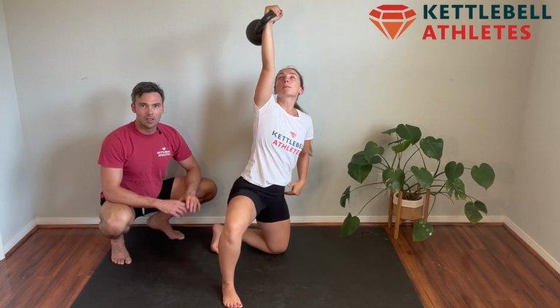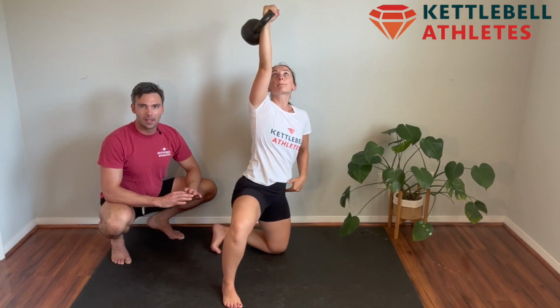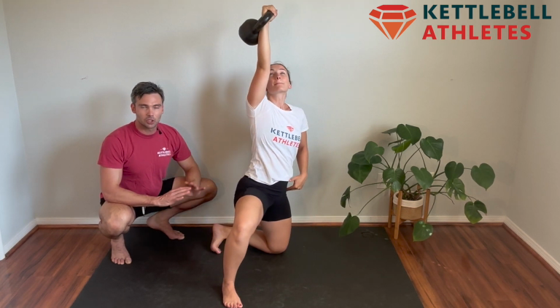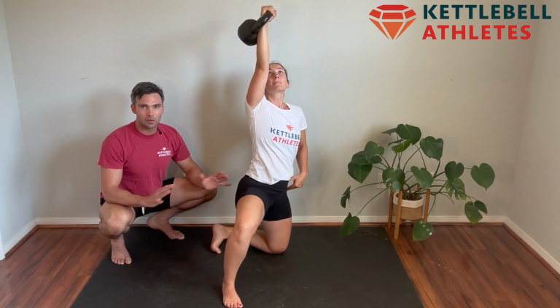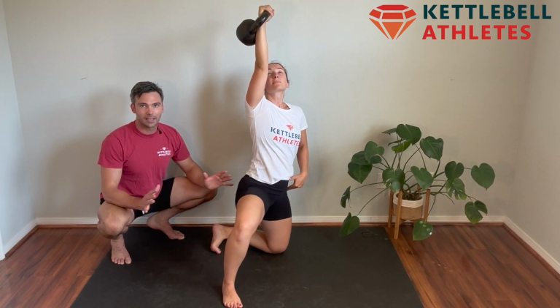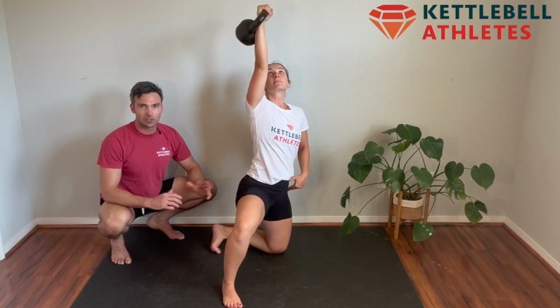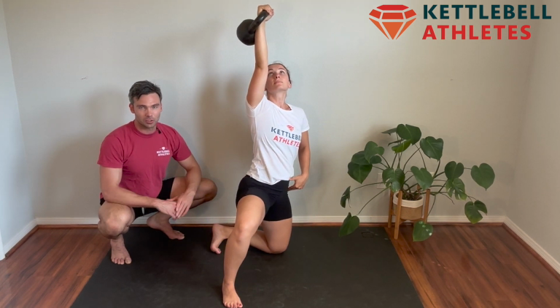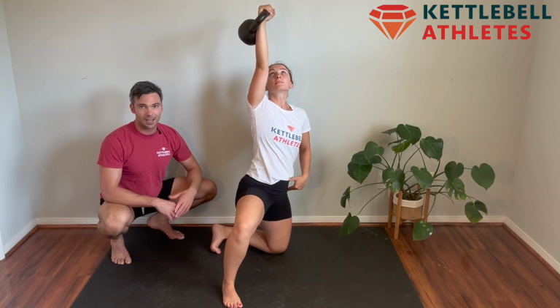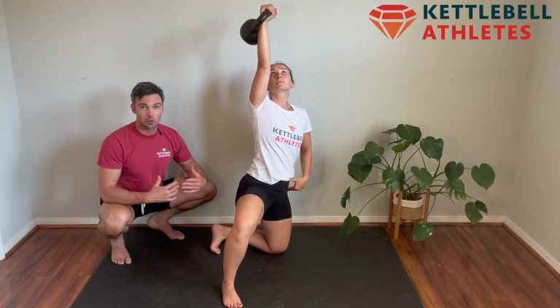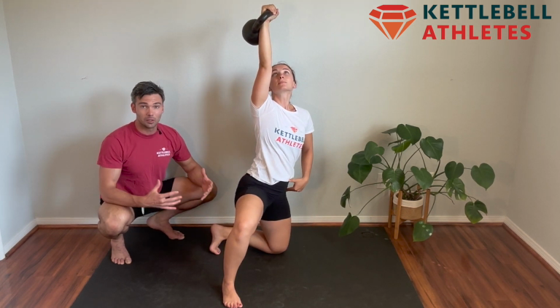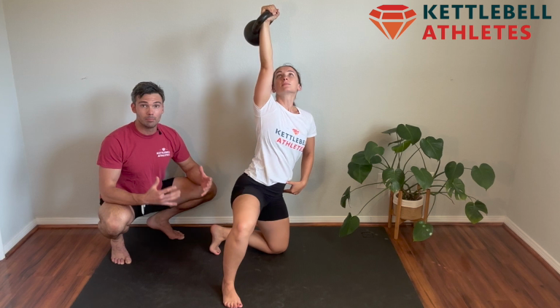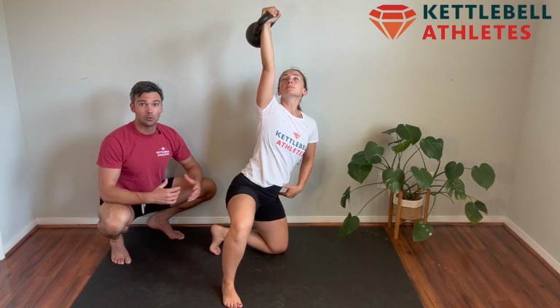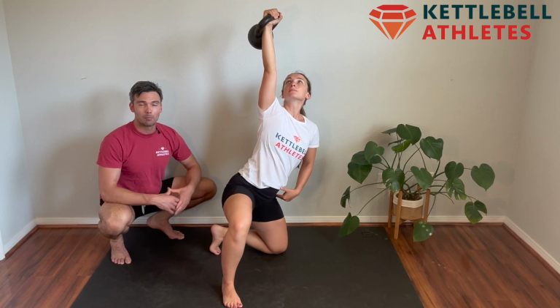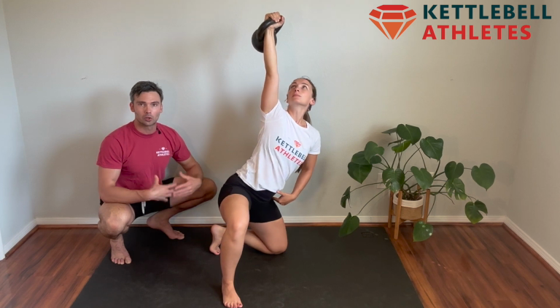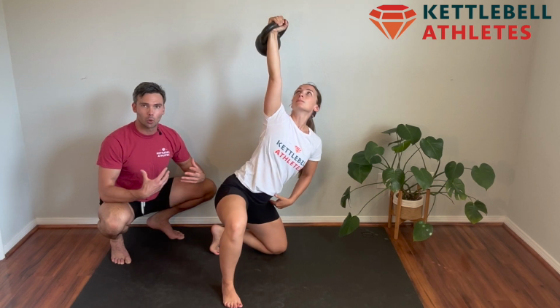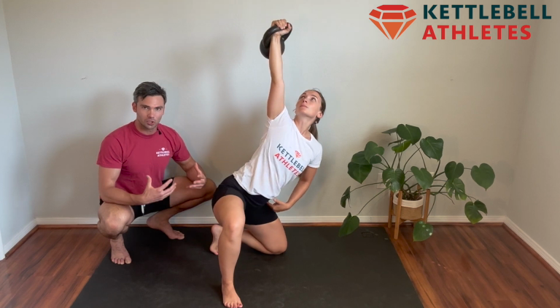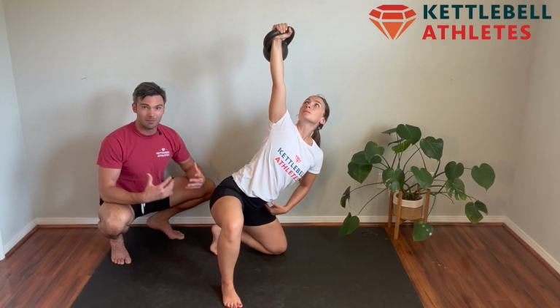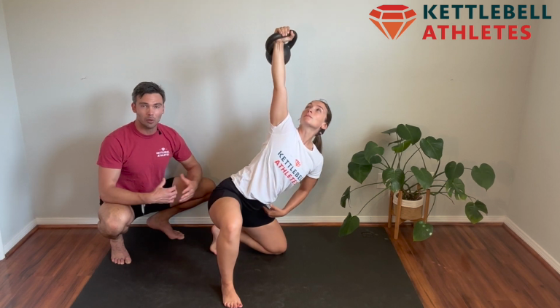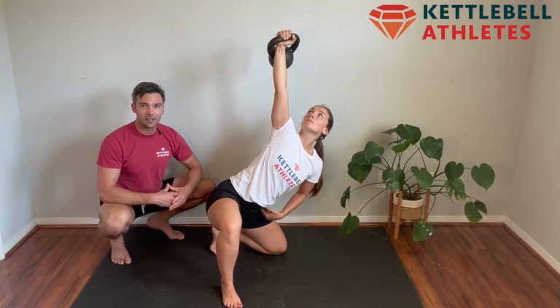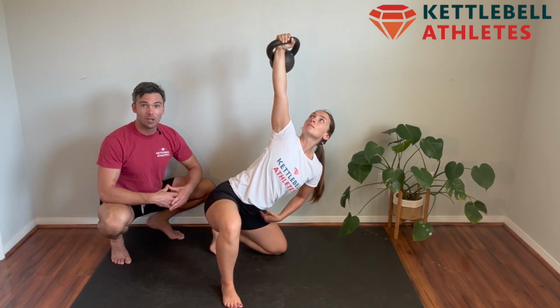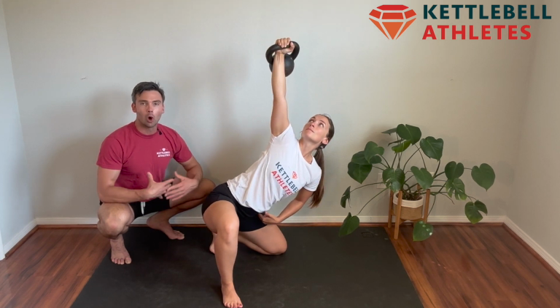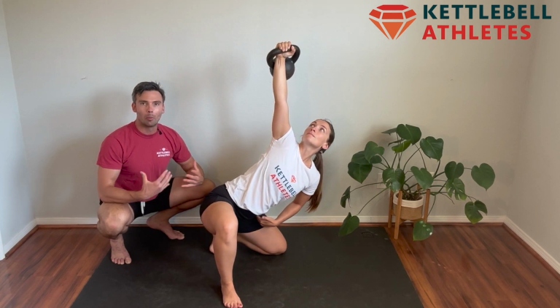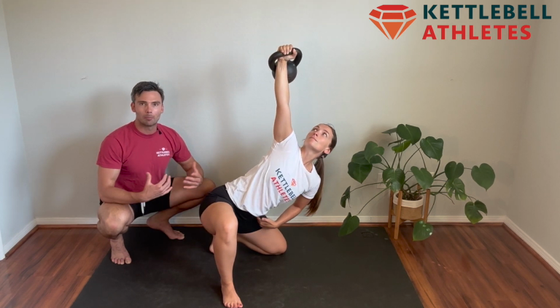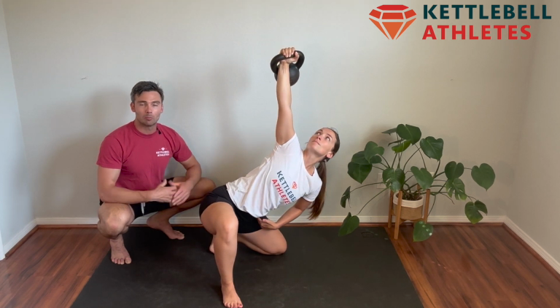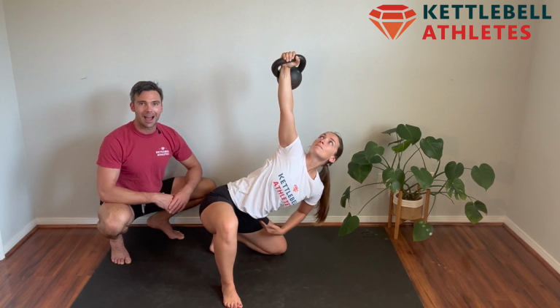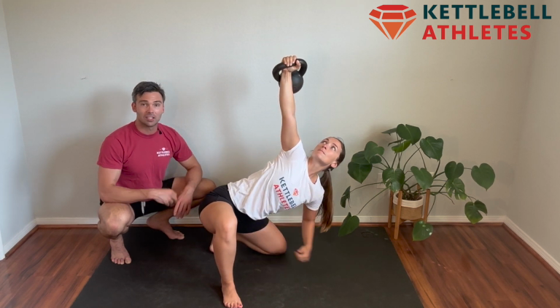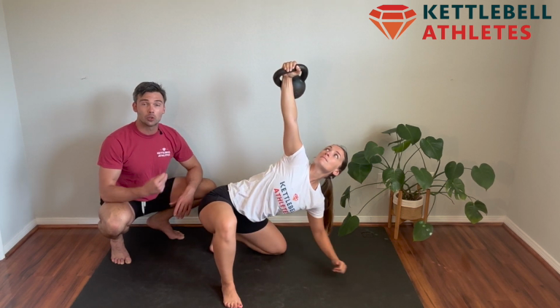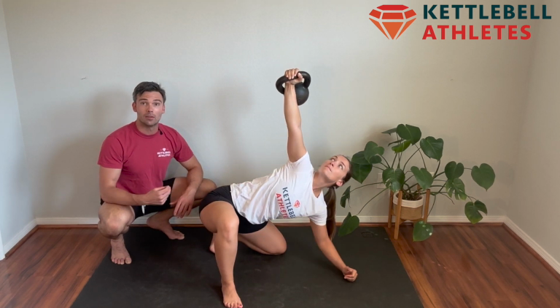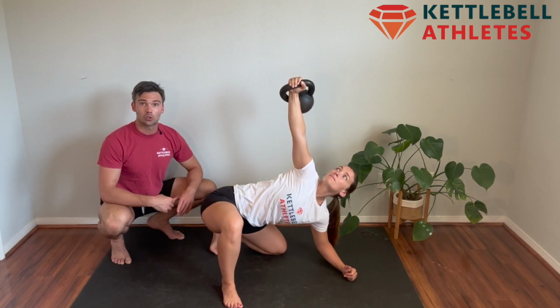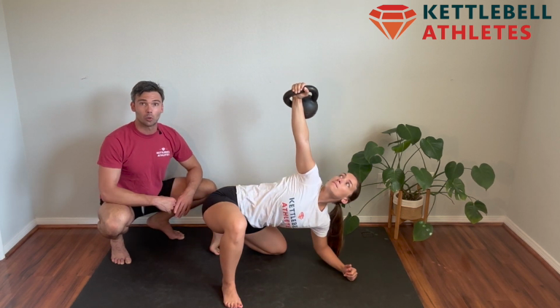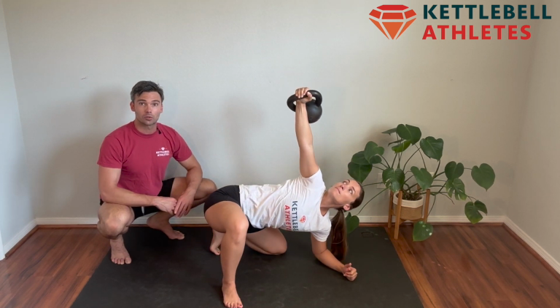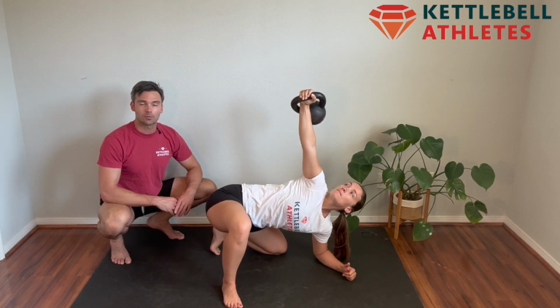It's a terrific exercise to really build up your core stability, open up your back, and strengthen your shoulders.